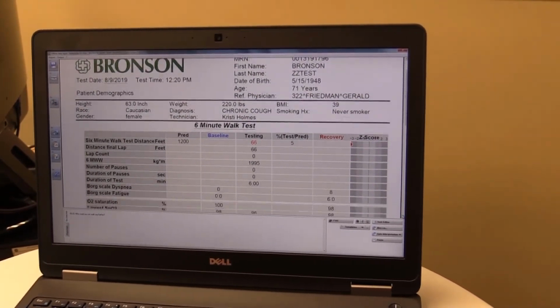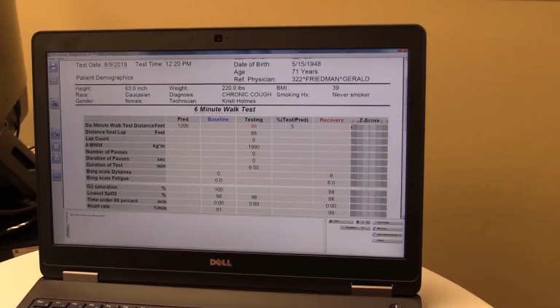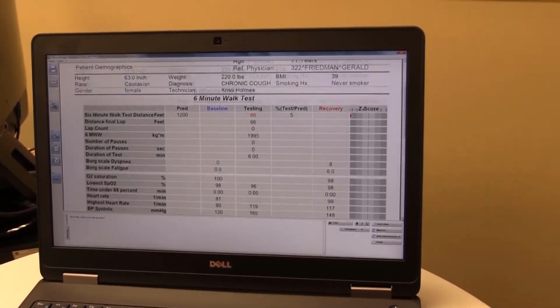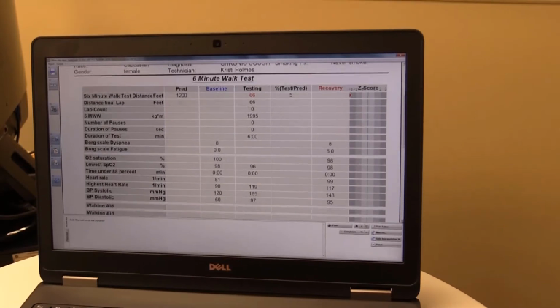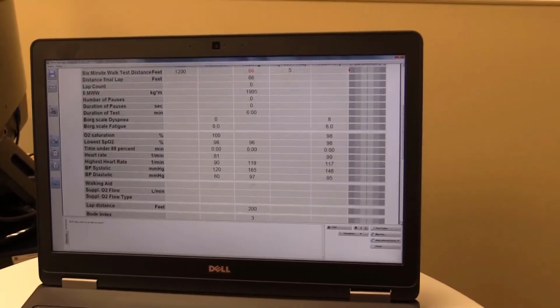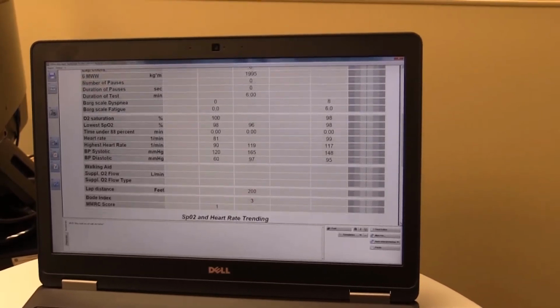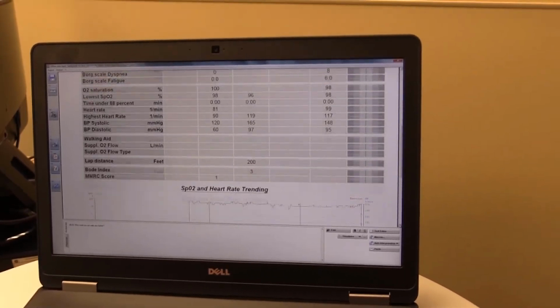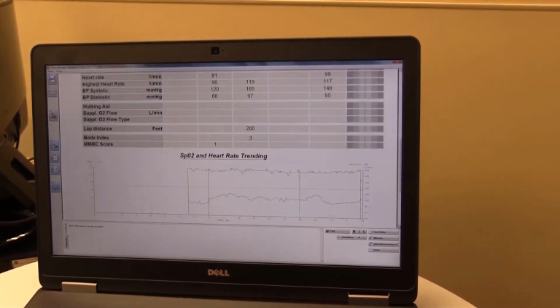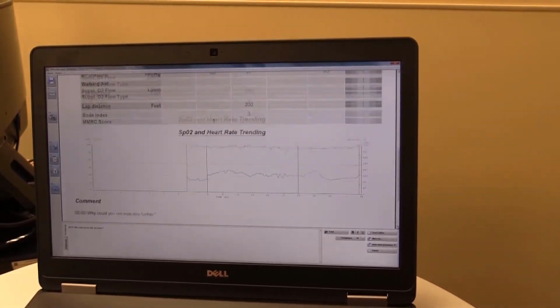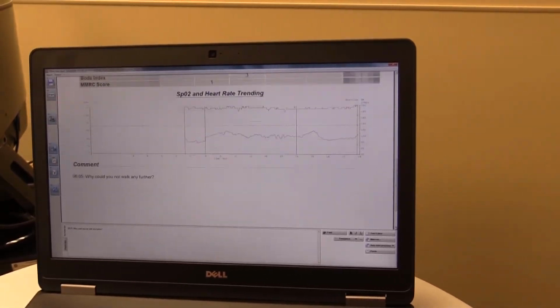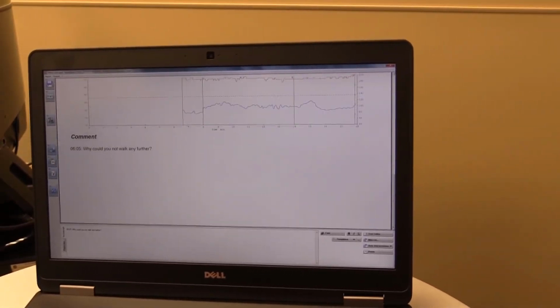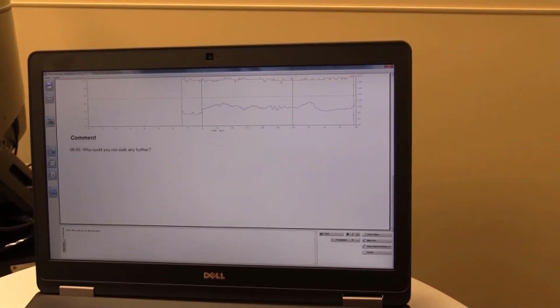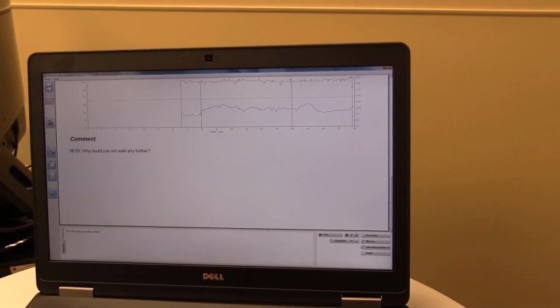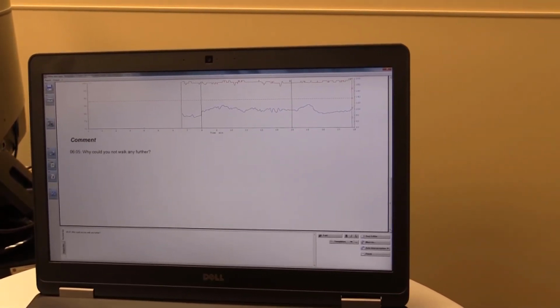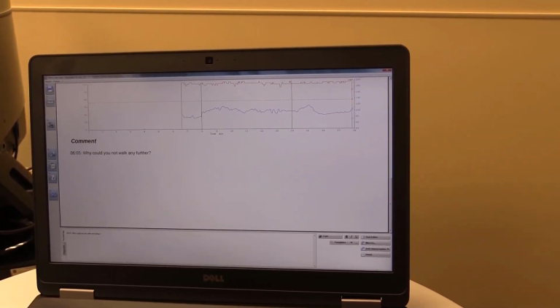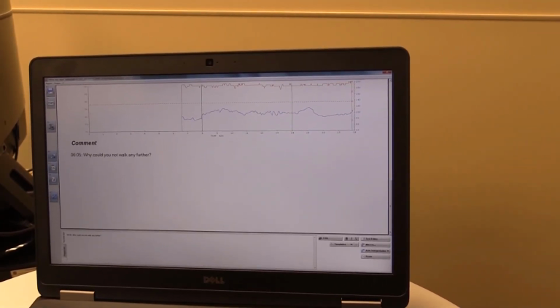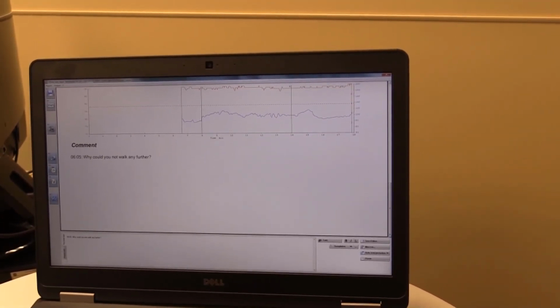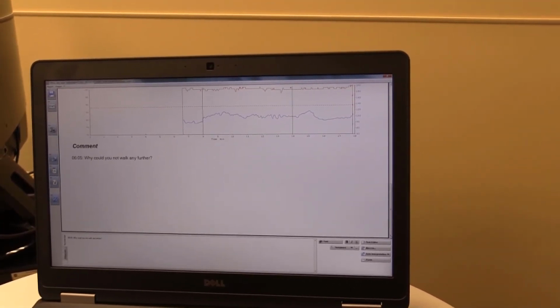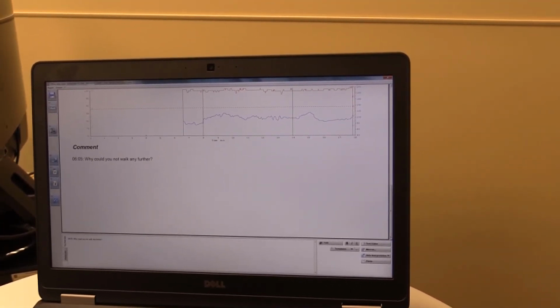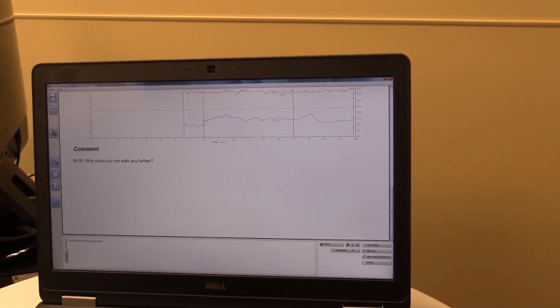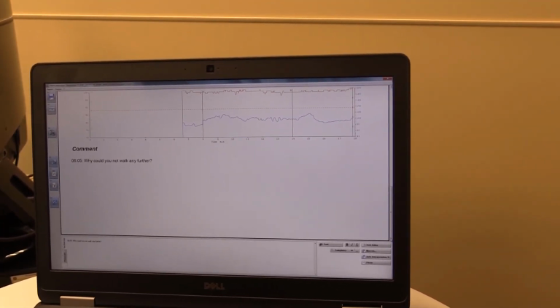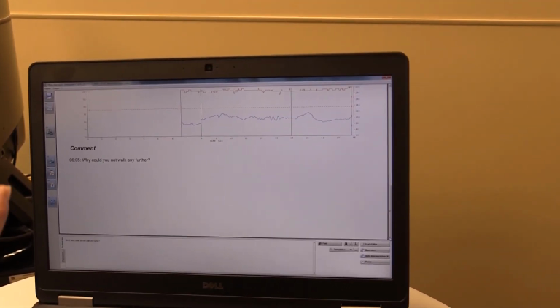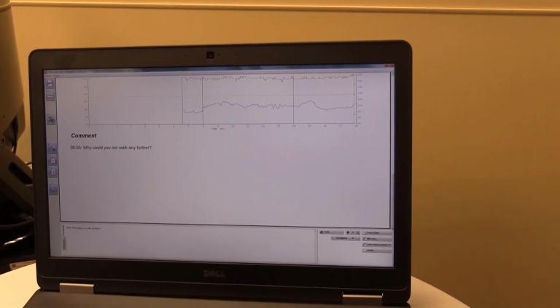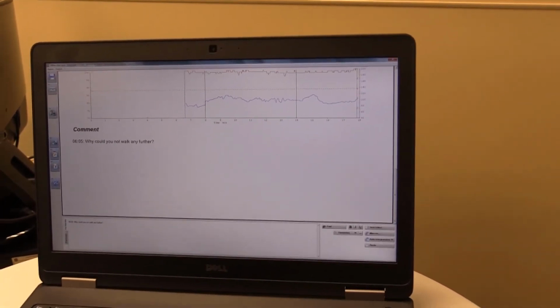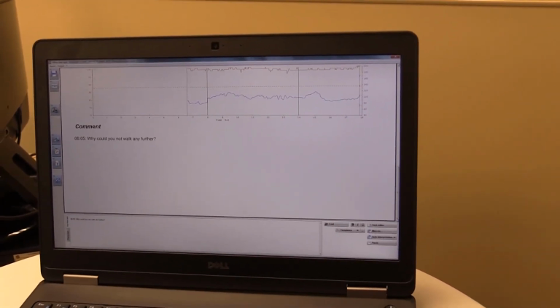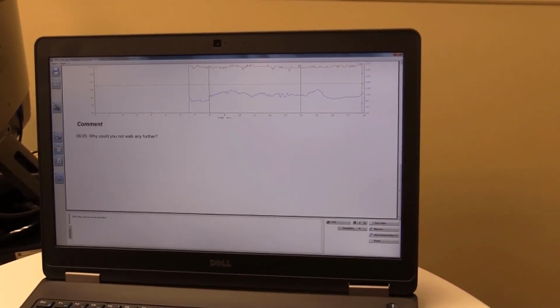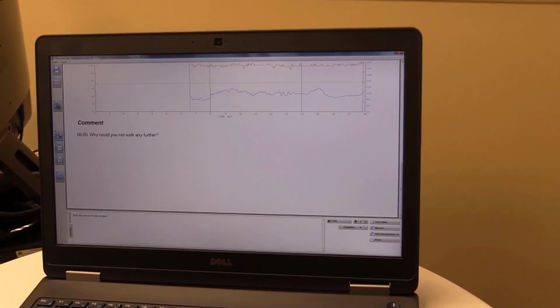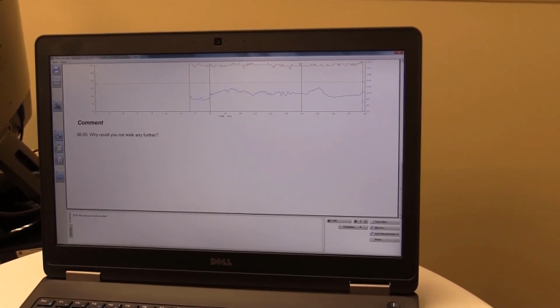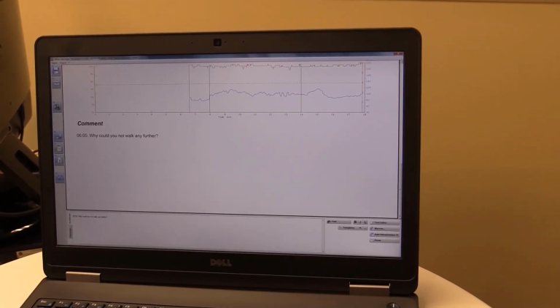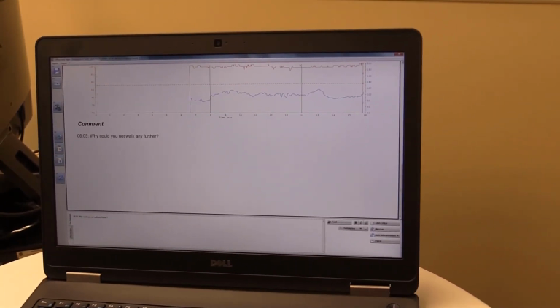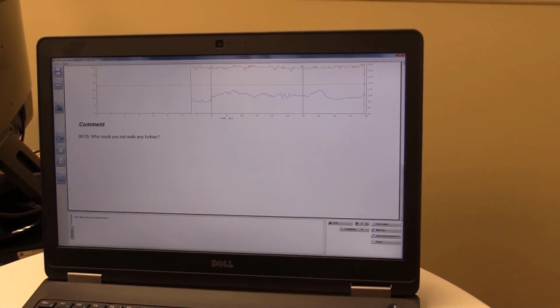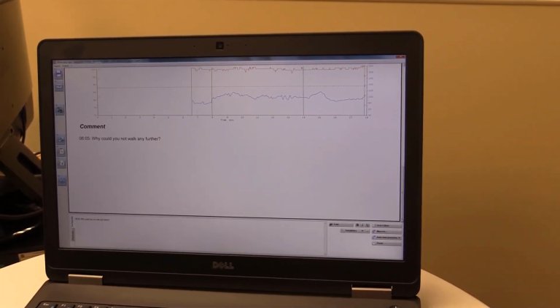This is what your data looks like, and that's the end of the session. Your patient is finished.